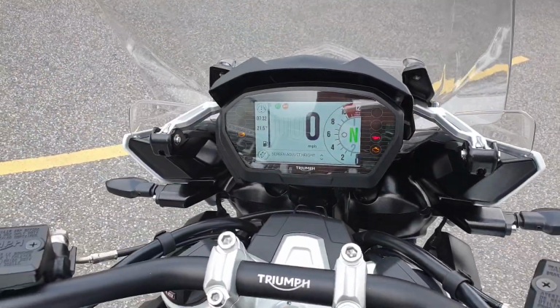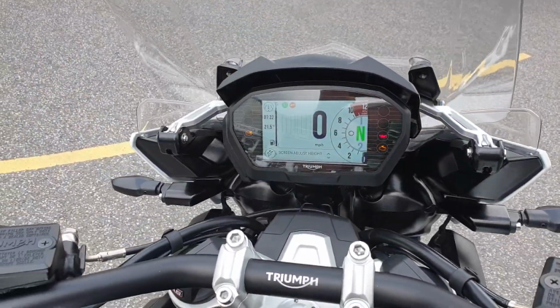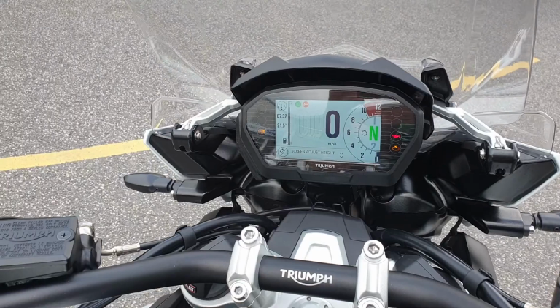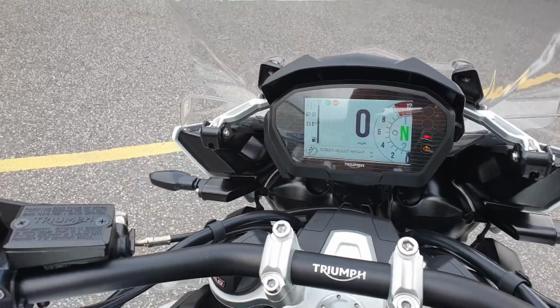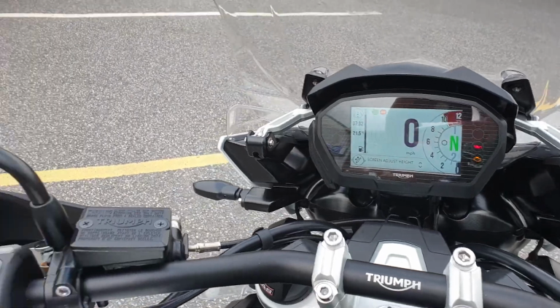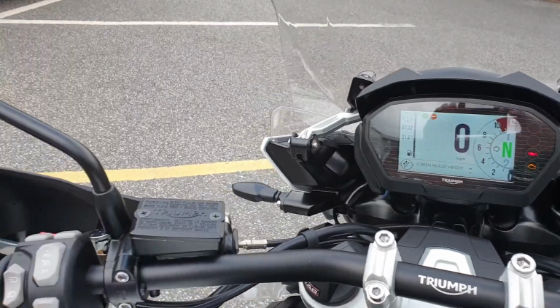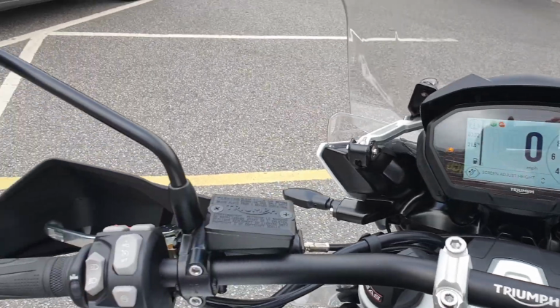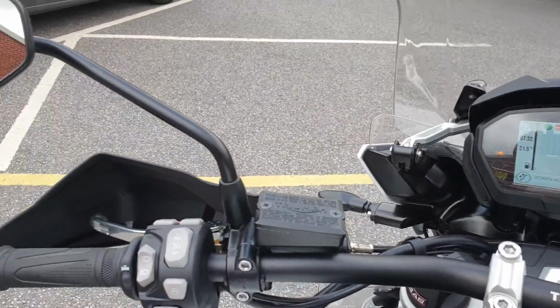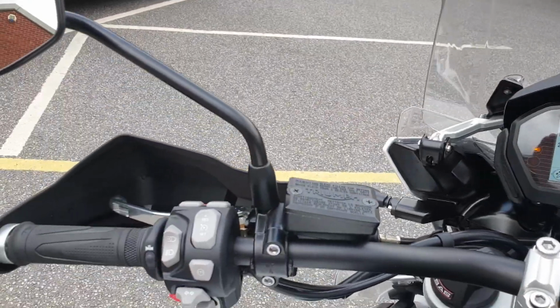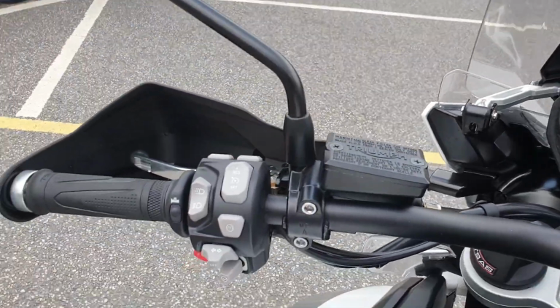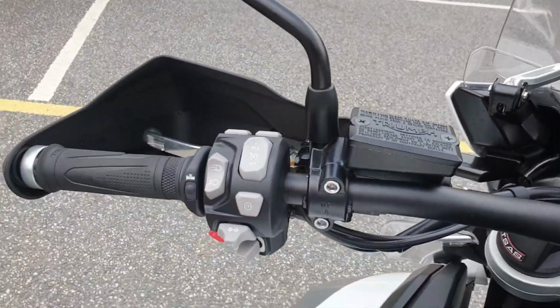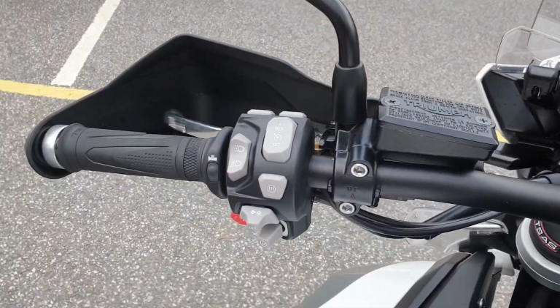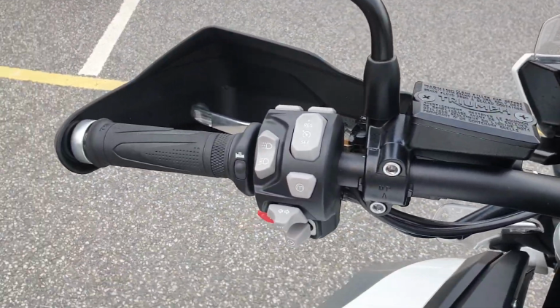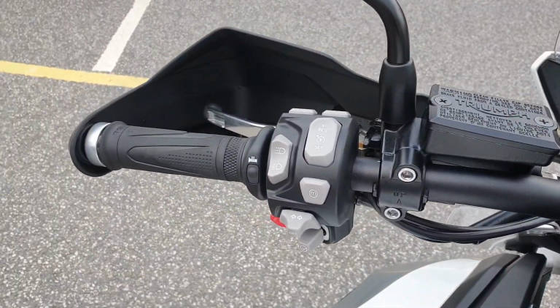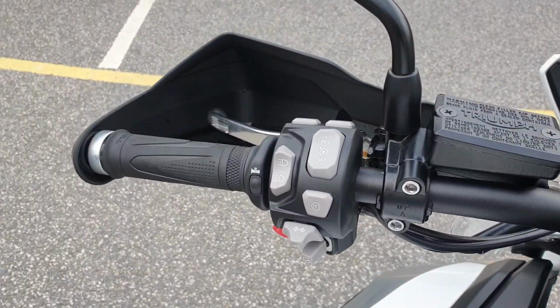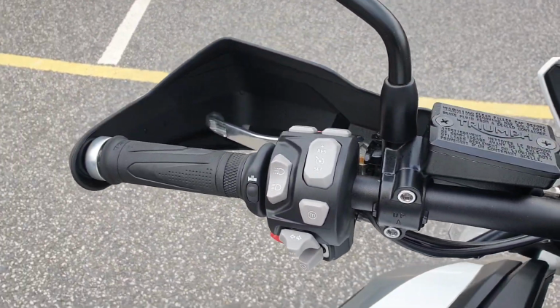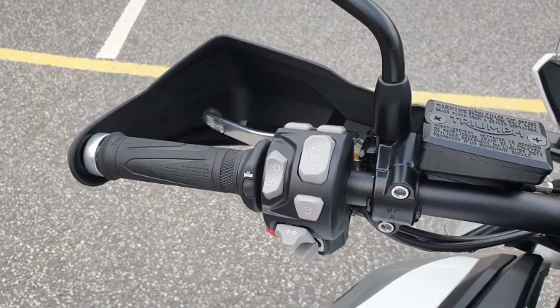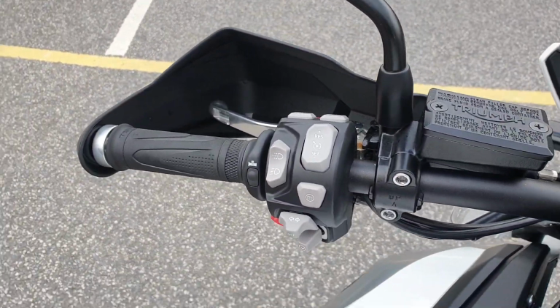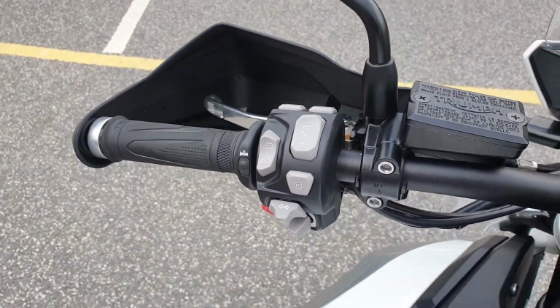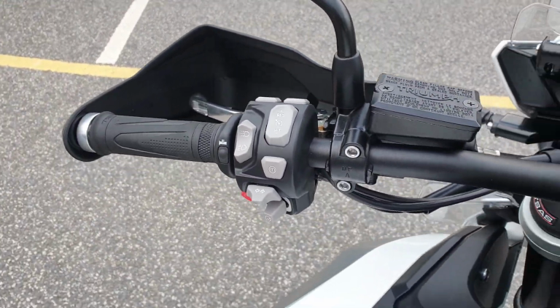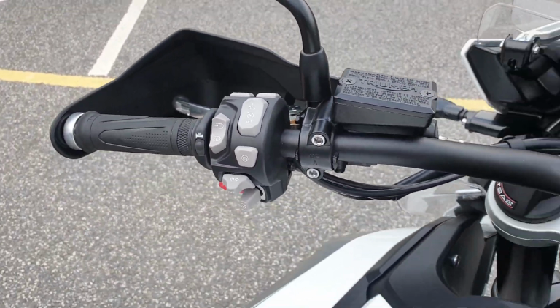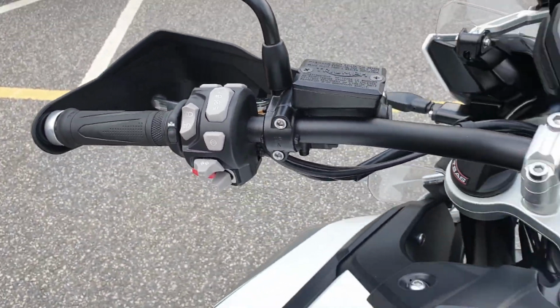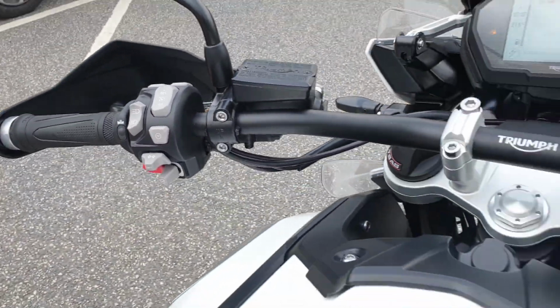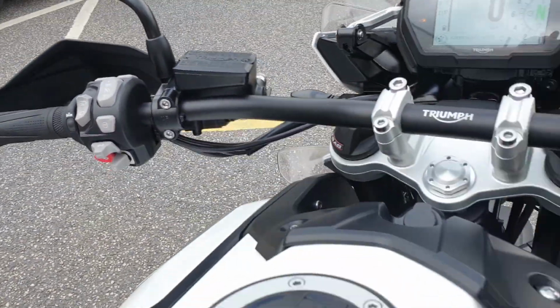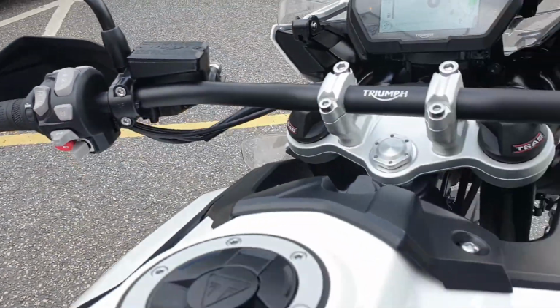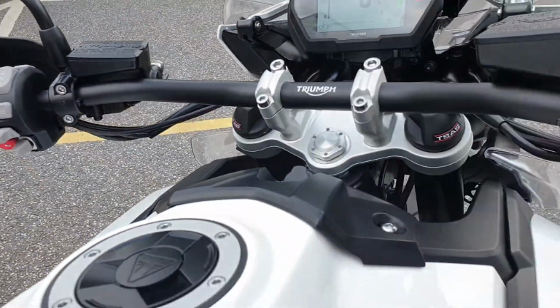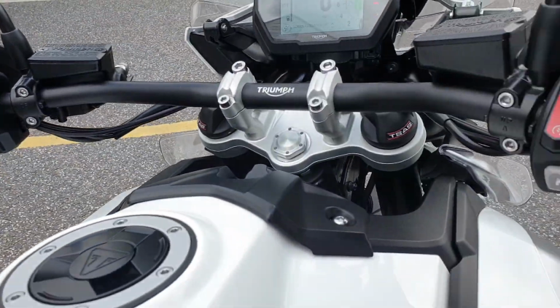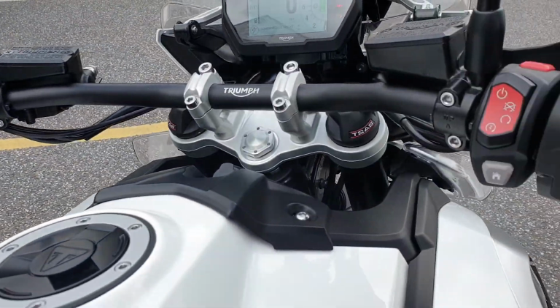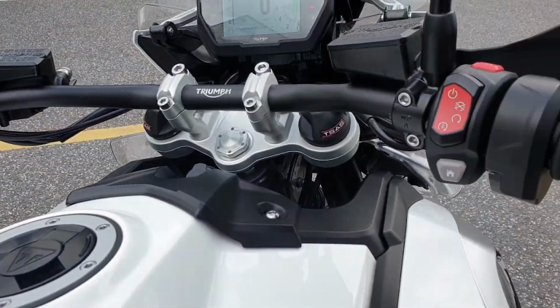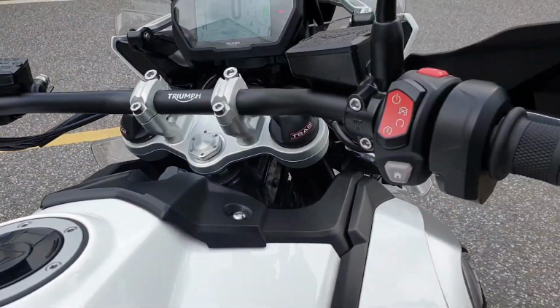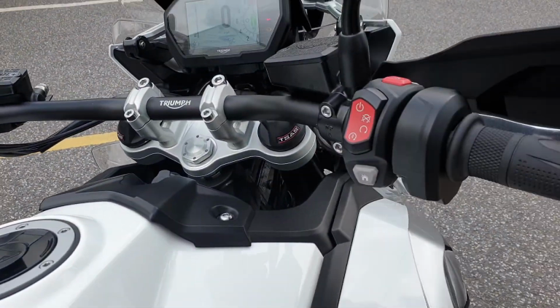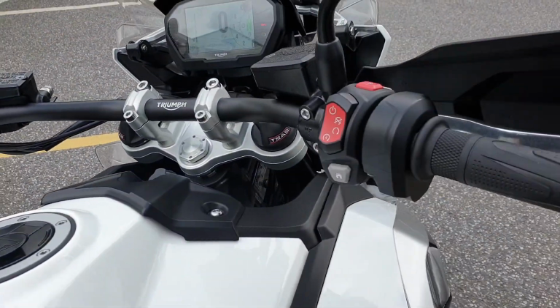Cruise control, PT grips, and keyless start.